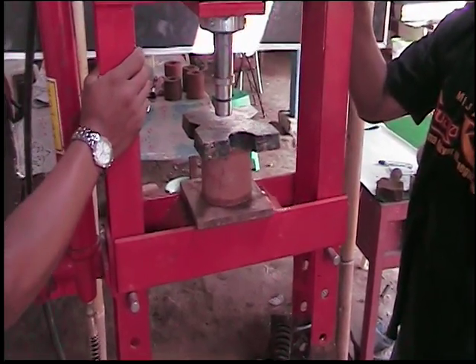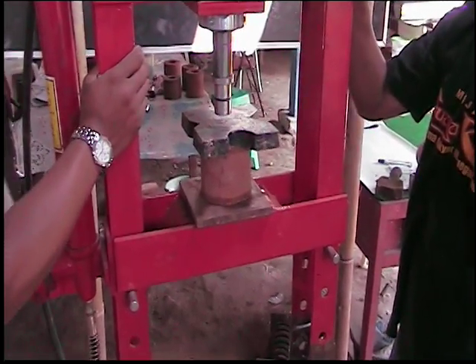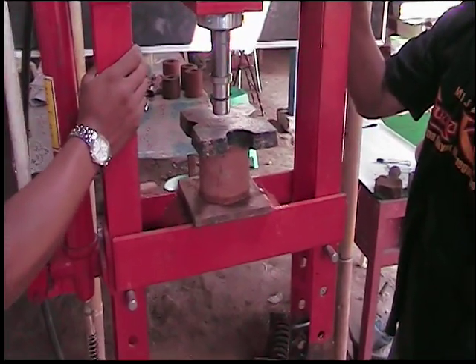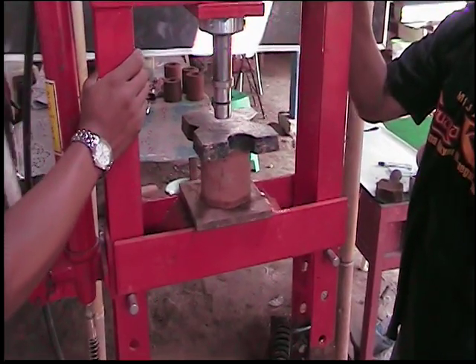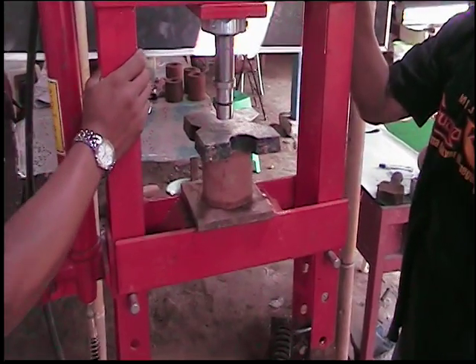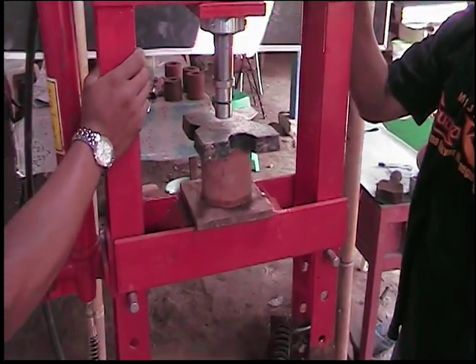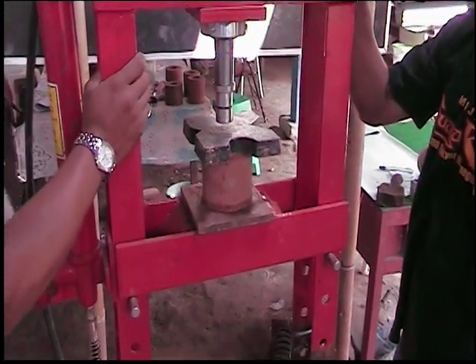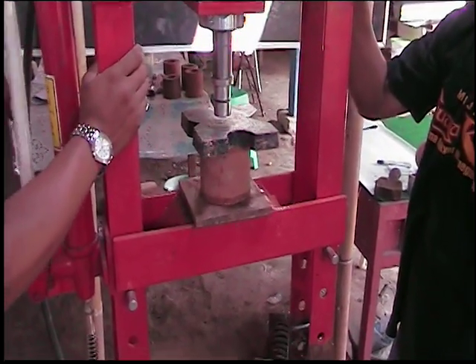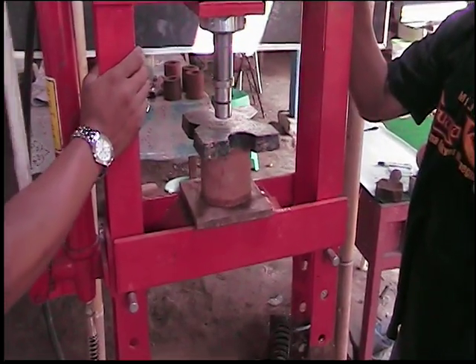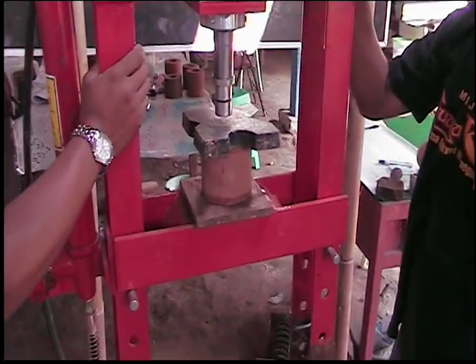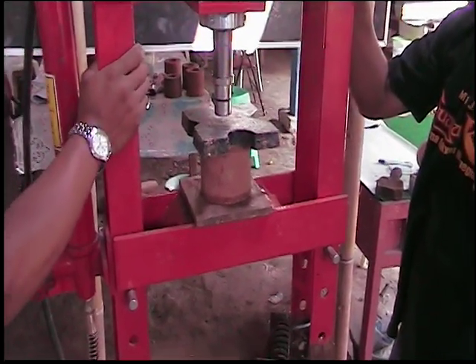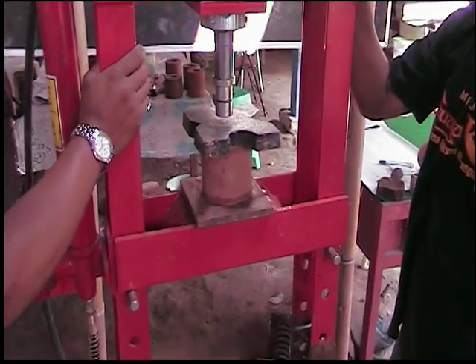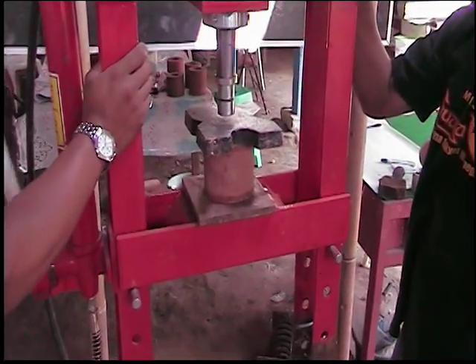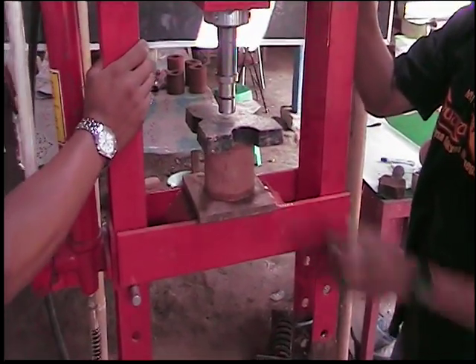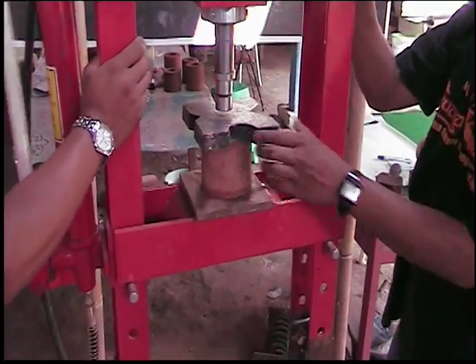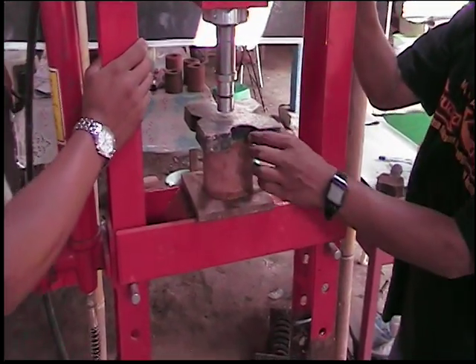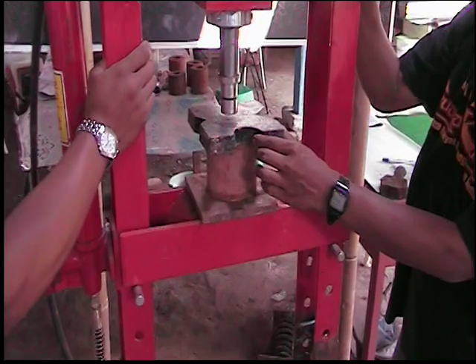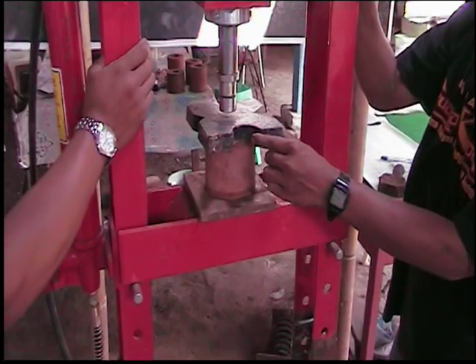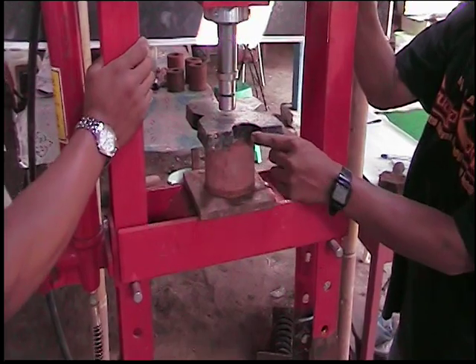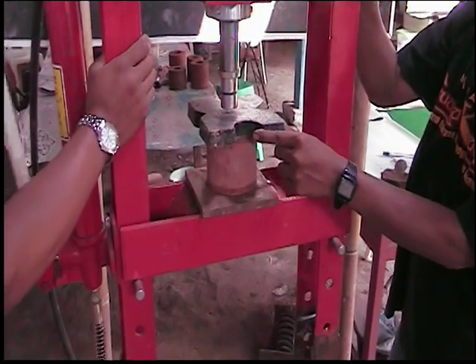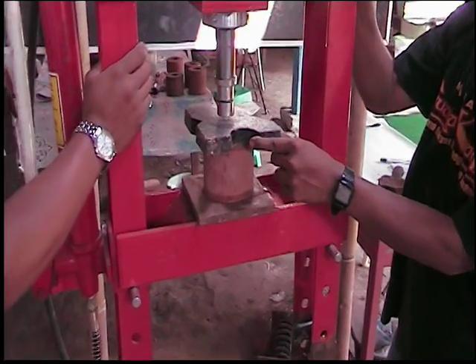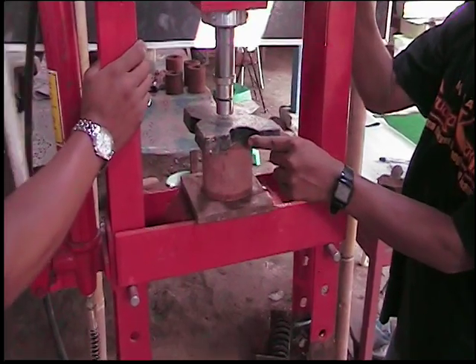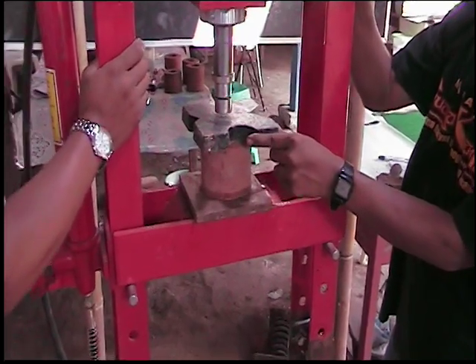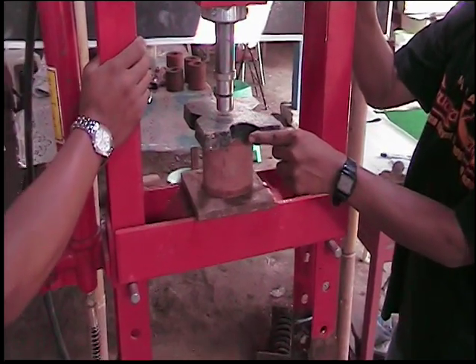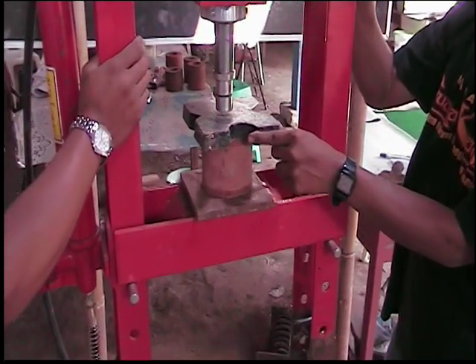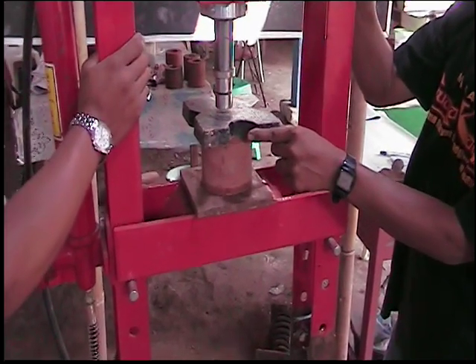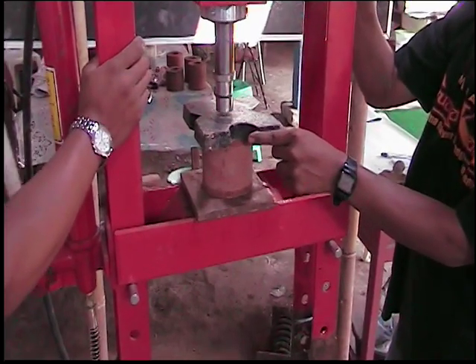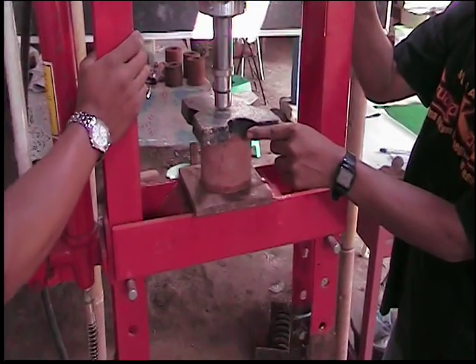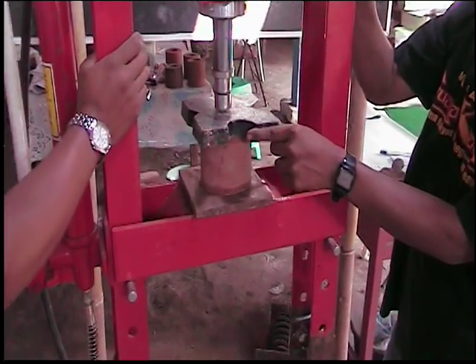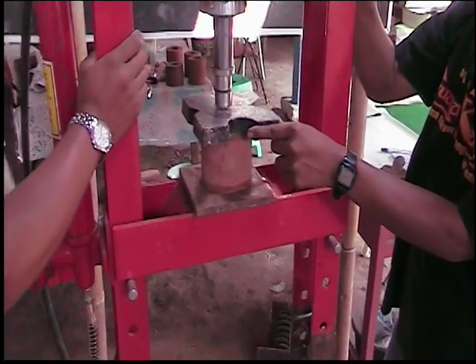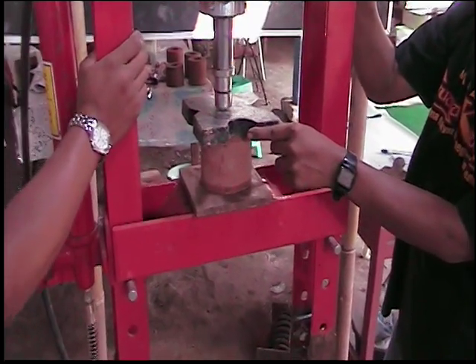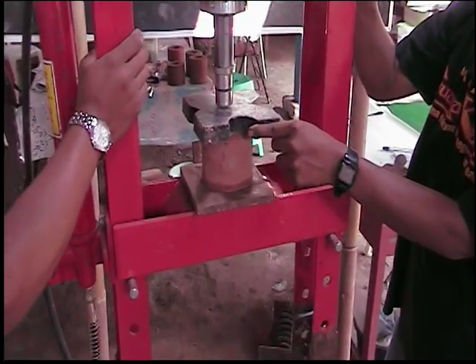We can predict that this candle will have a higher compressive strength because it was pressed to a higher amount of force, and also, unlike some of the candles, it does not contain charcoal.